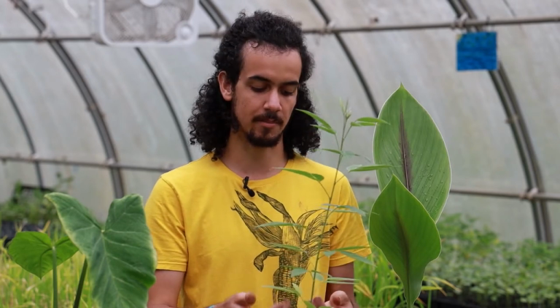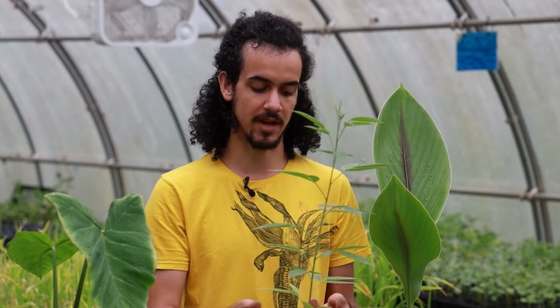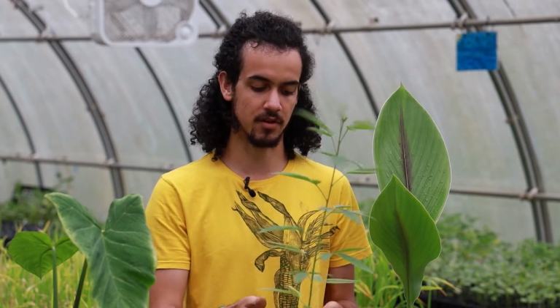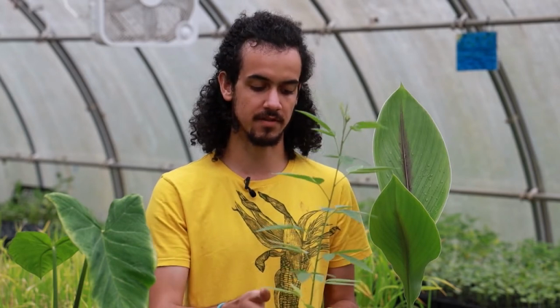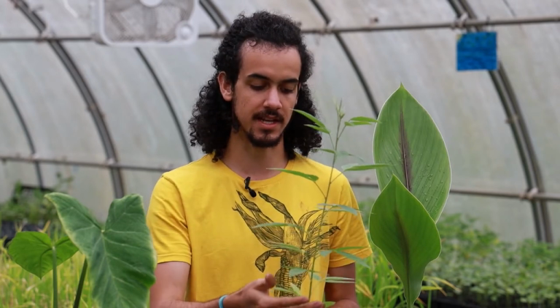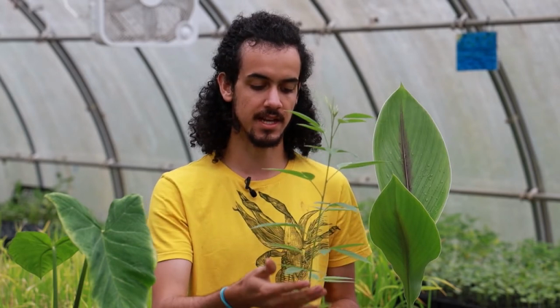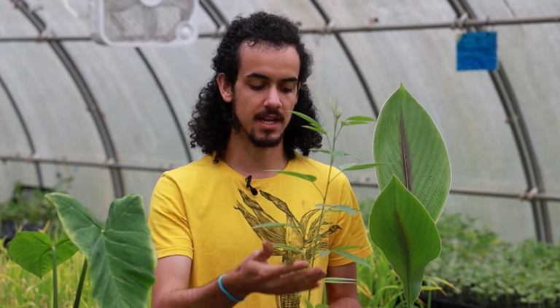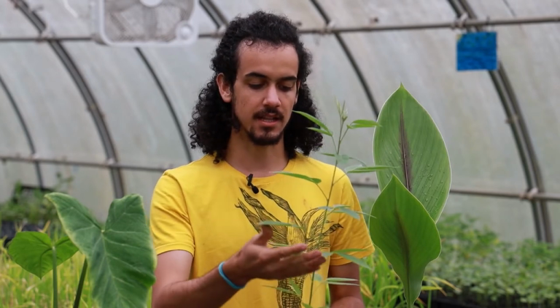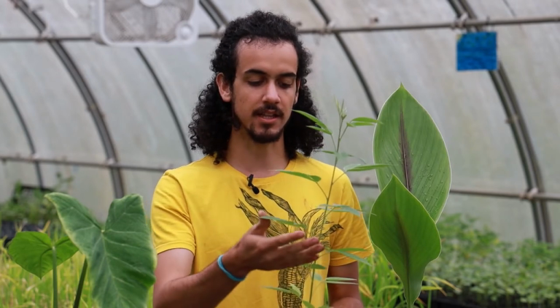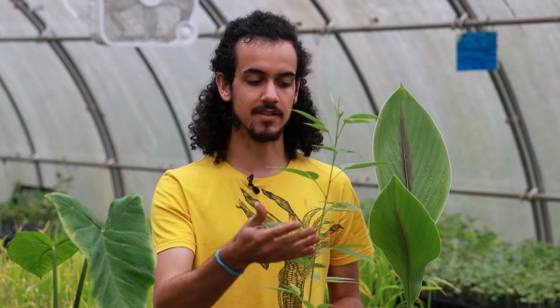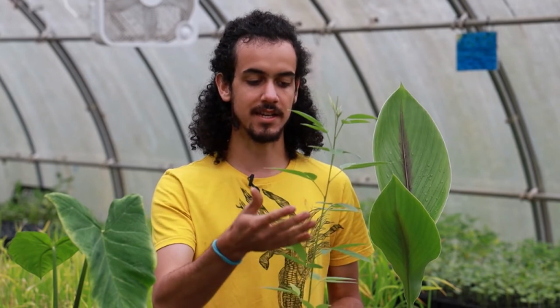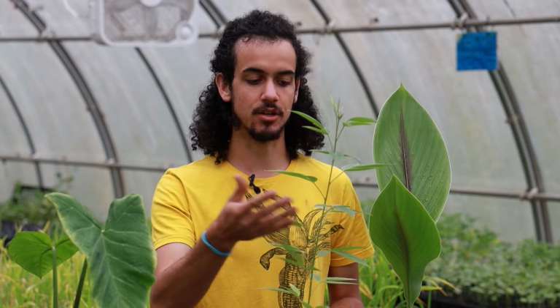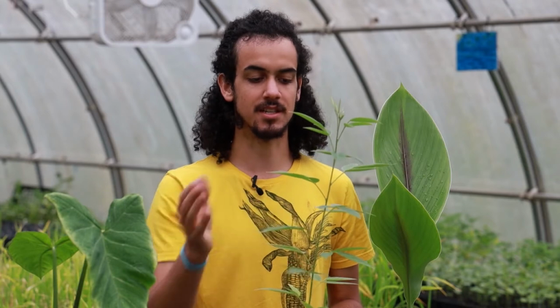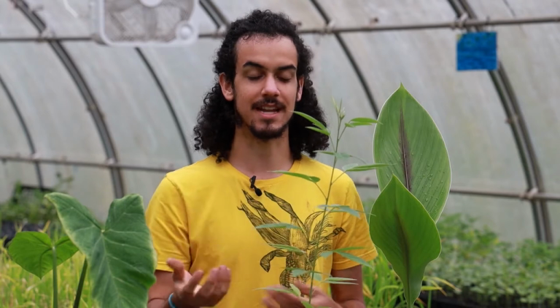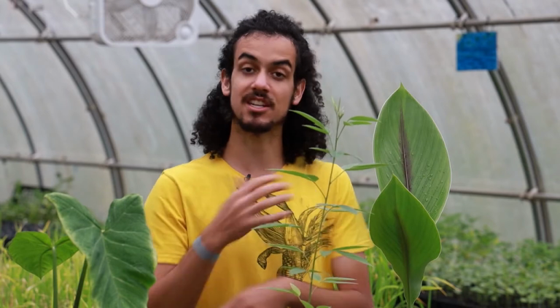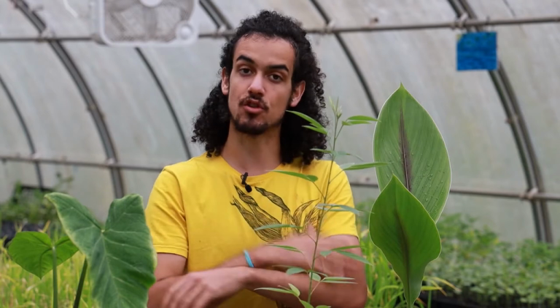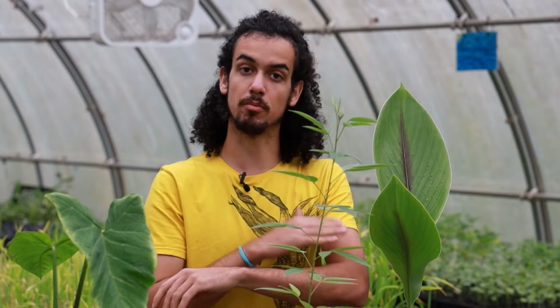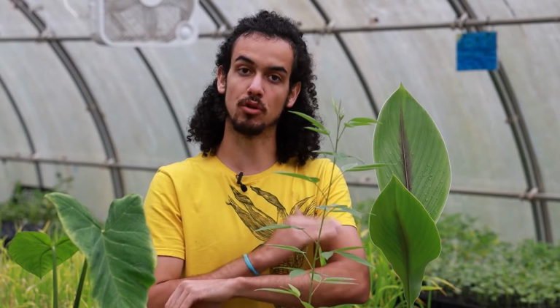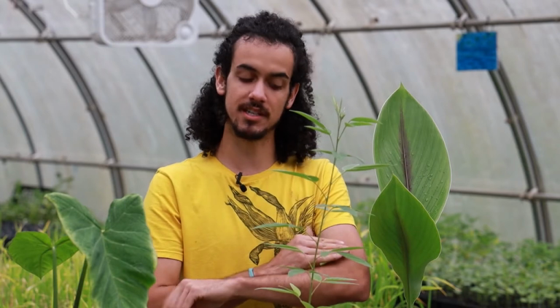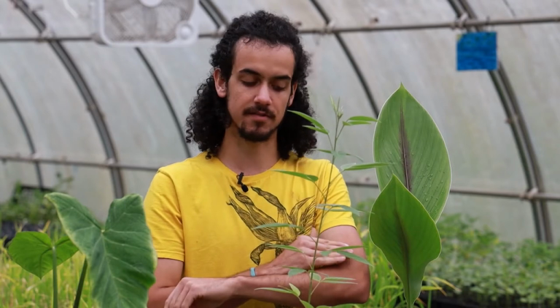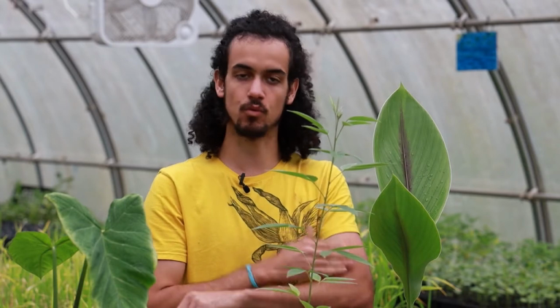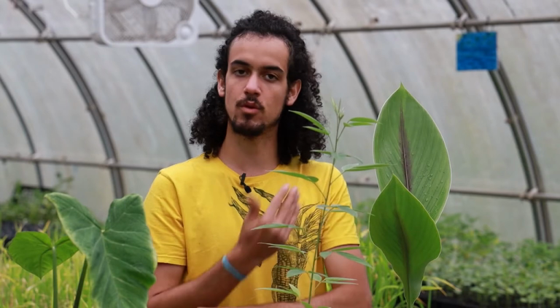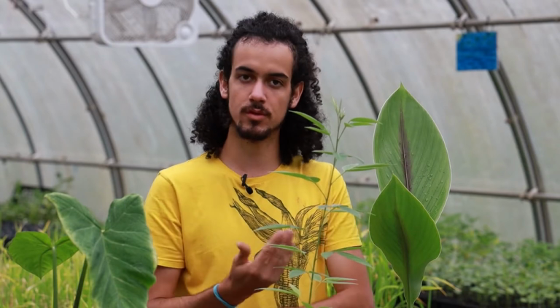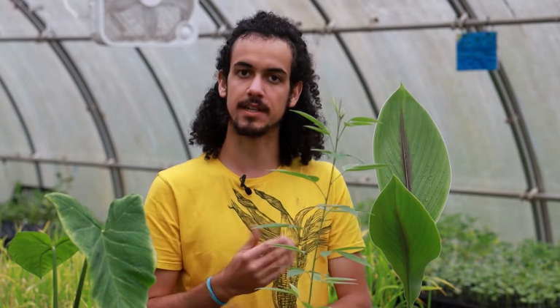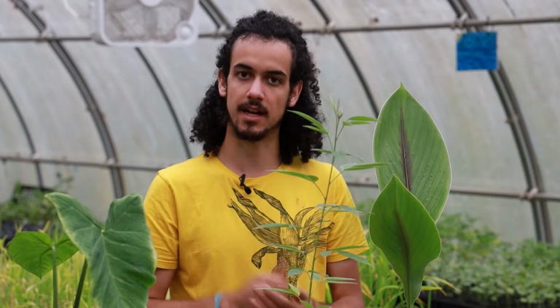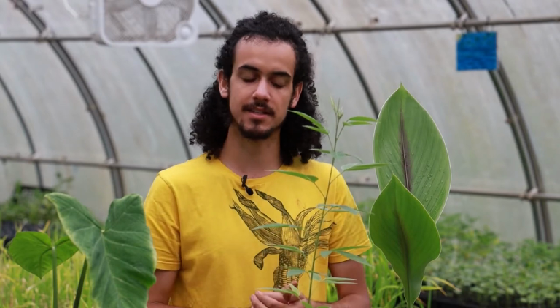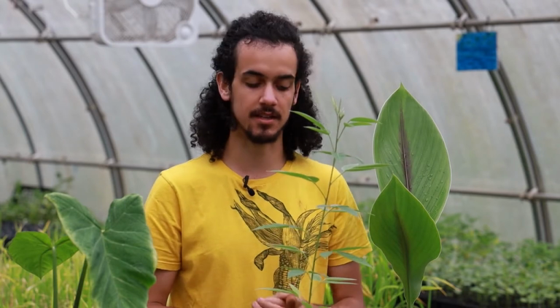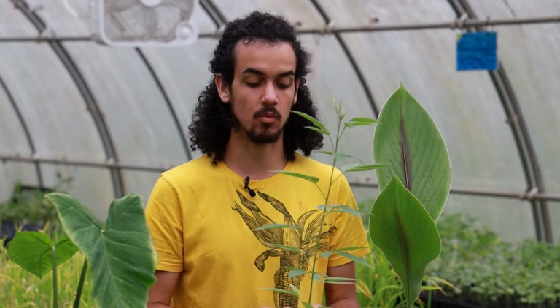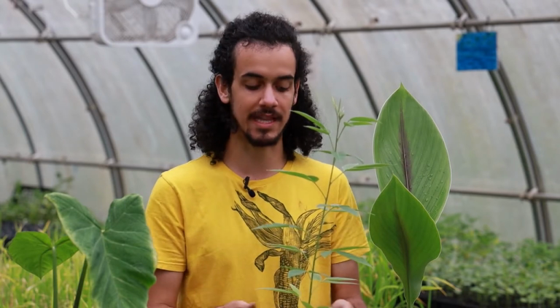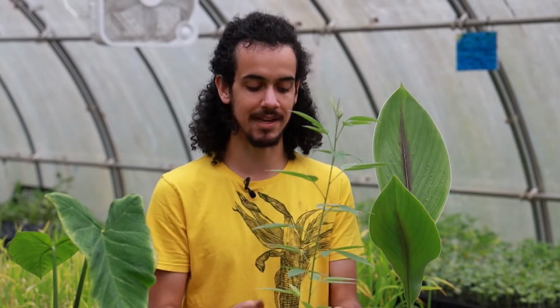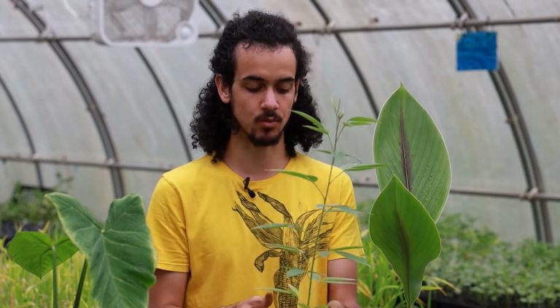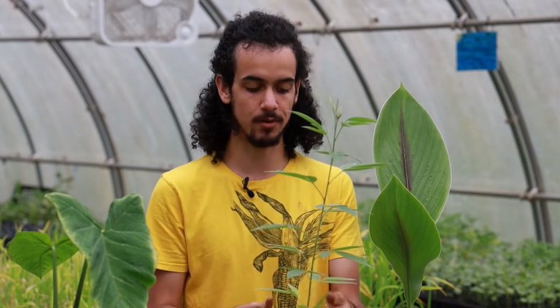The leaves have also been used as an external poultice for wounds and cuts to help with healing as well.